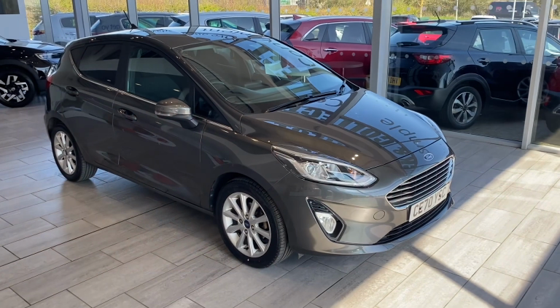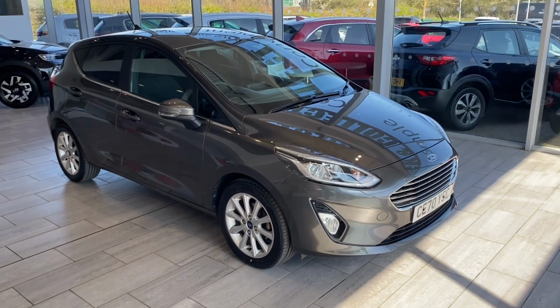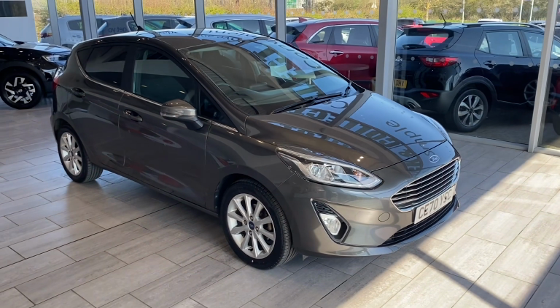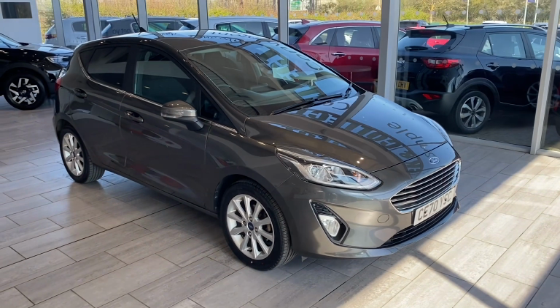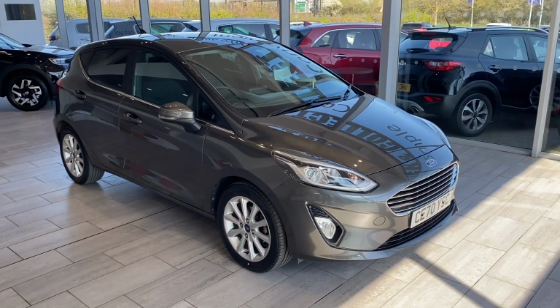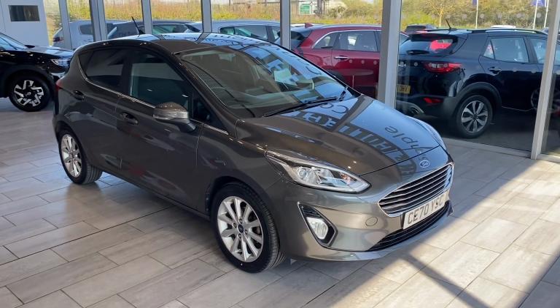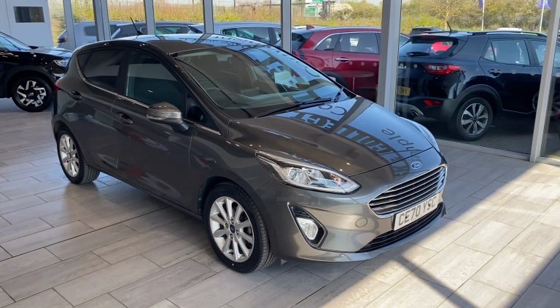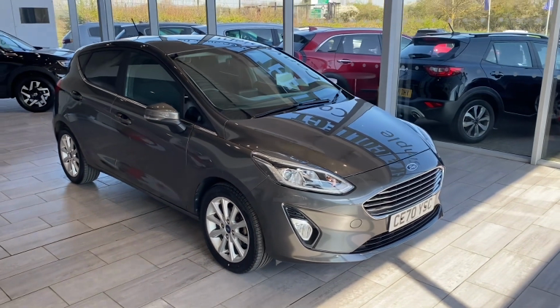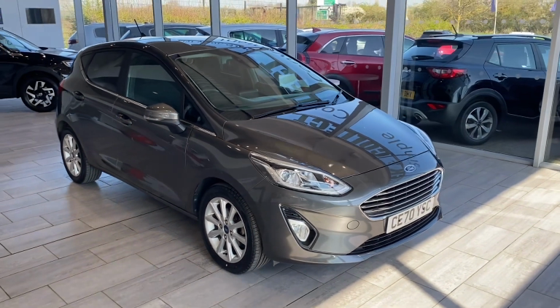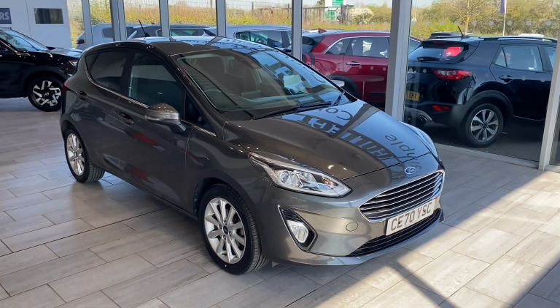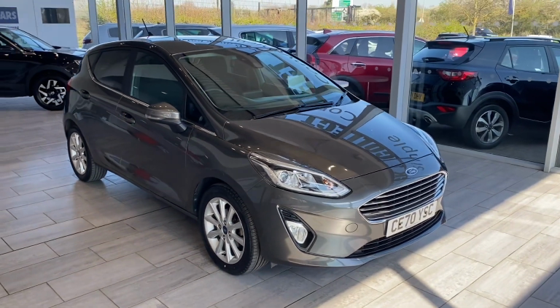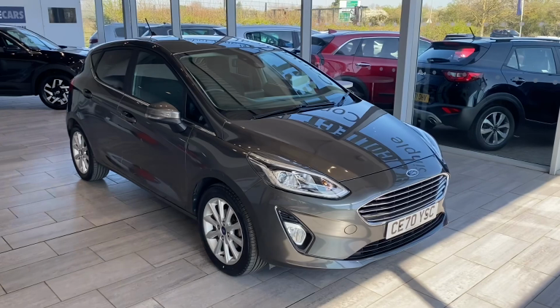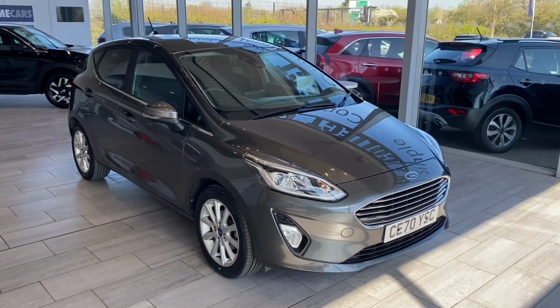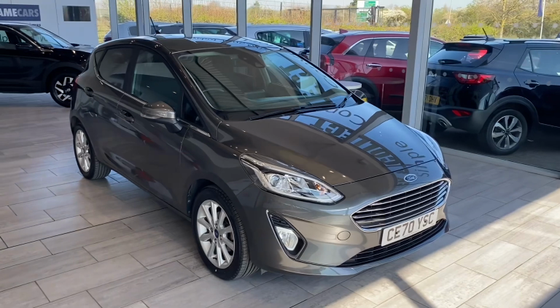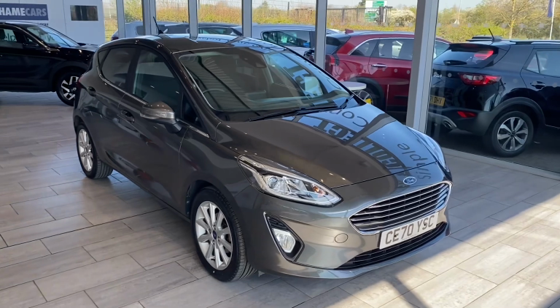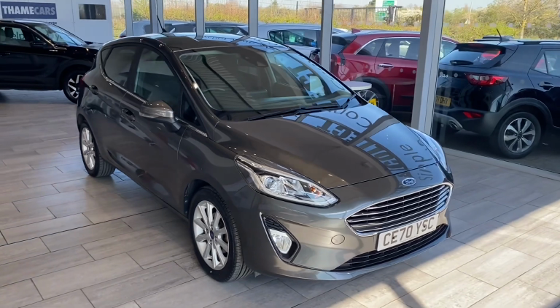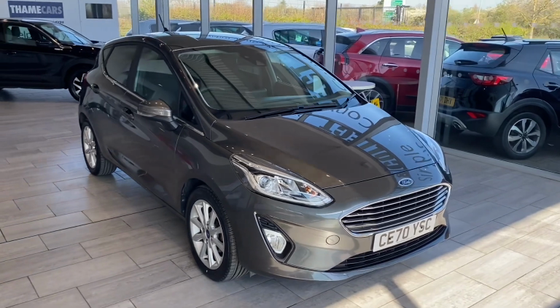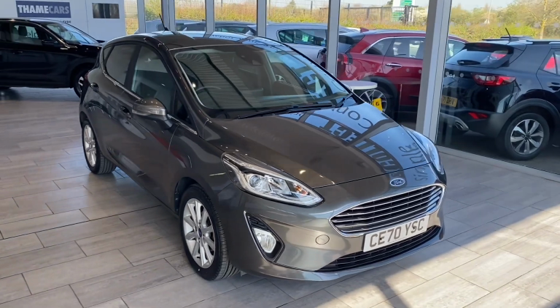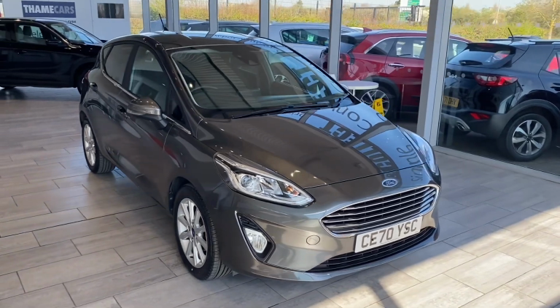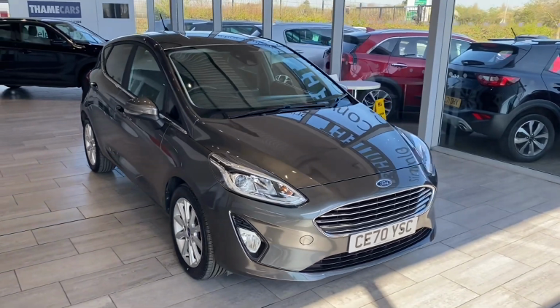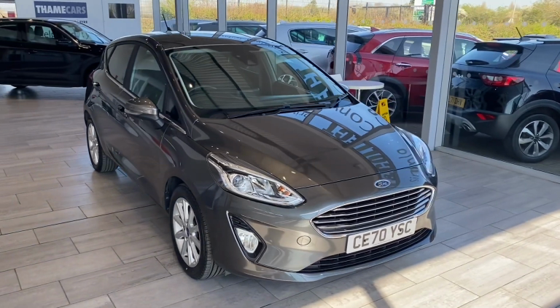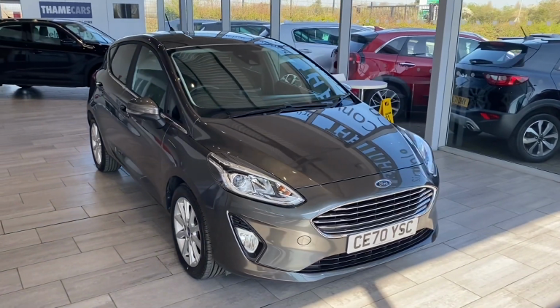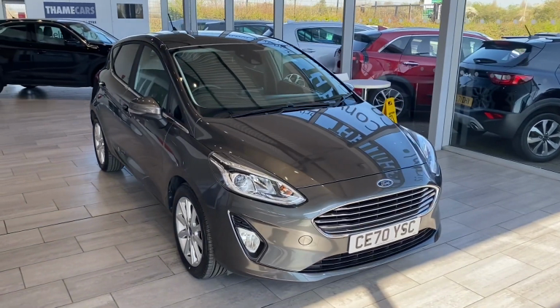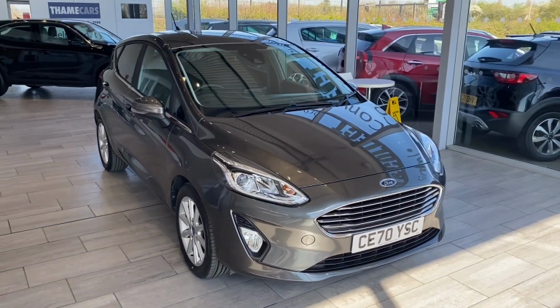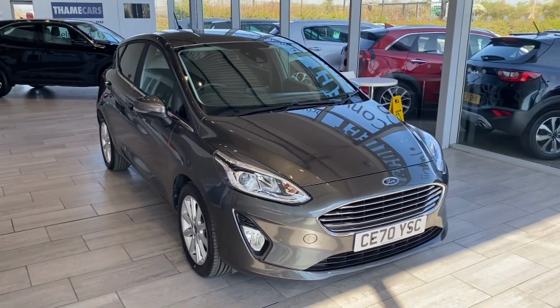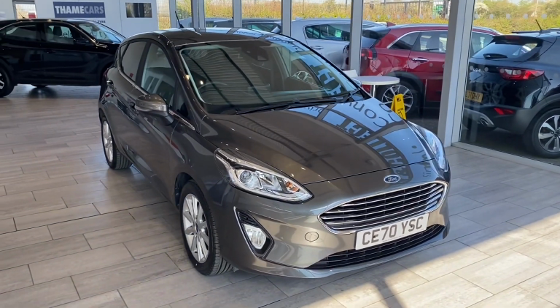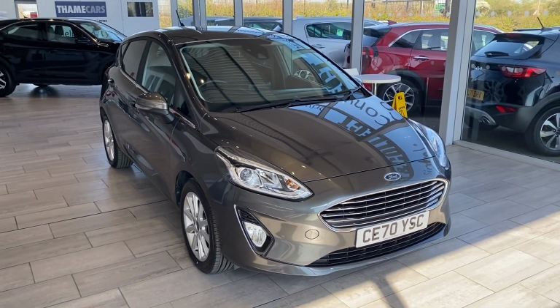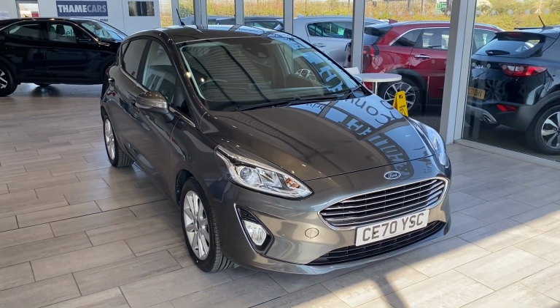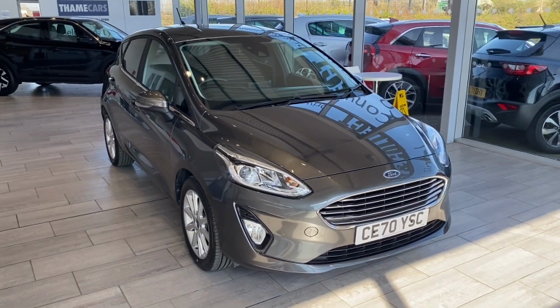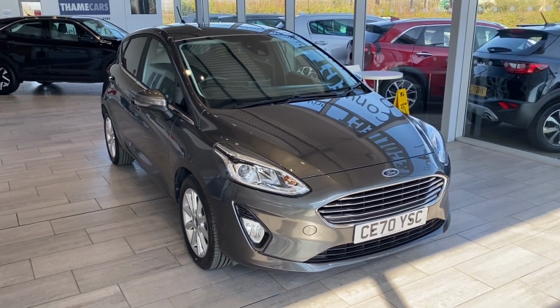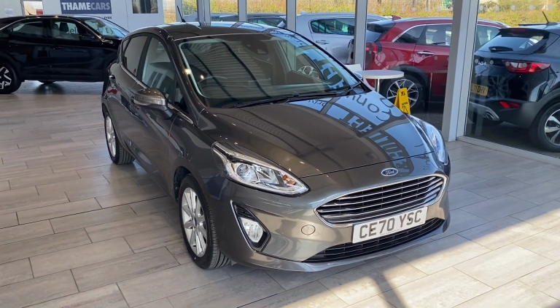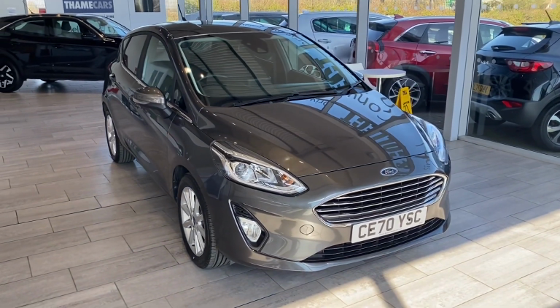Welcome to Tome Cars. If you're after a lovely condition, nearly new Fiesta, then look no further.